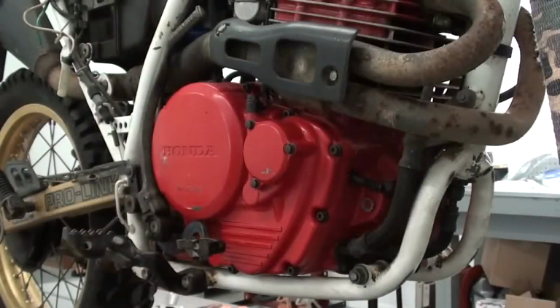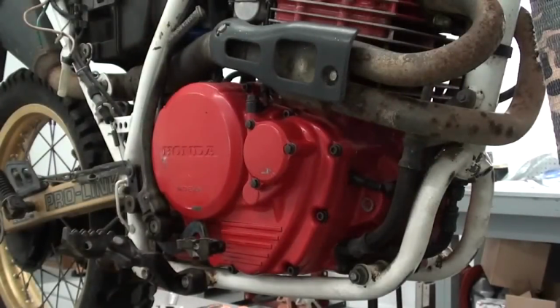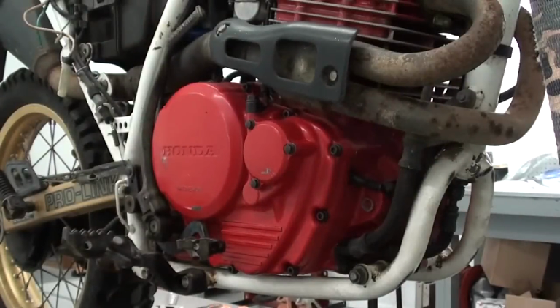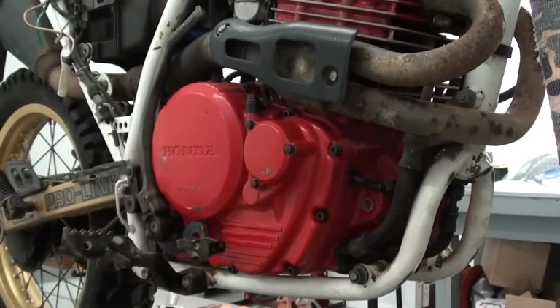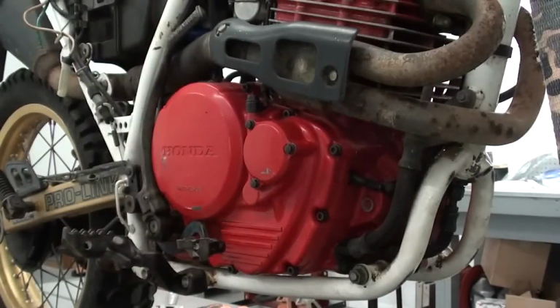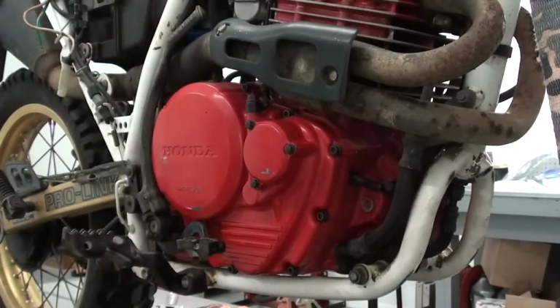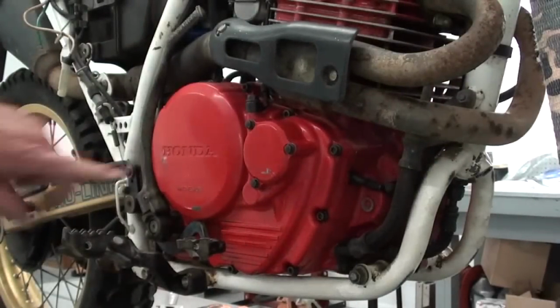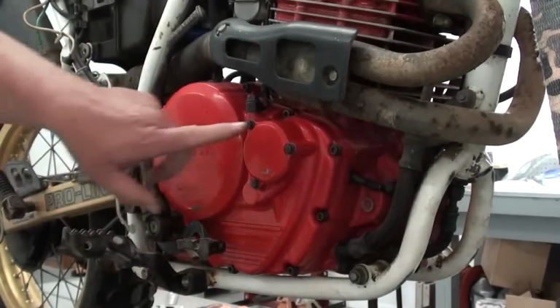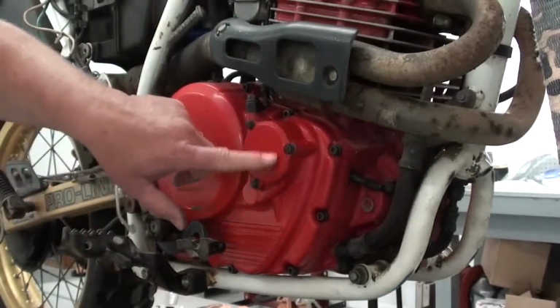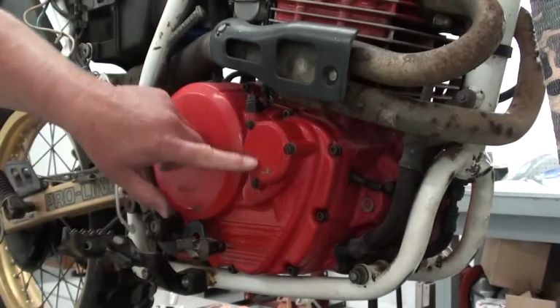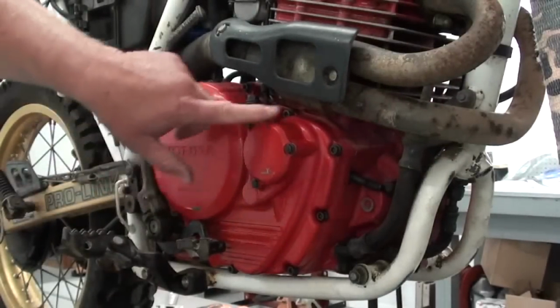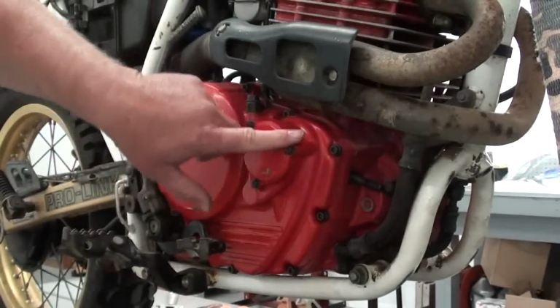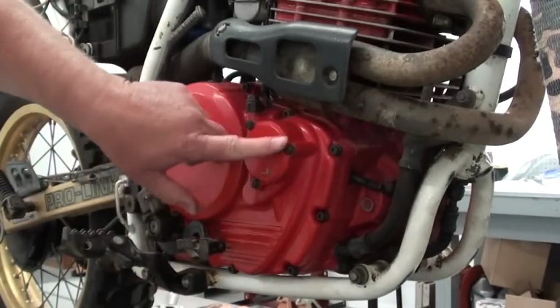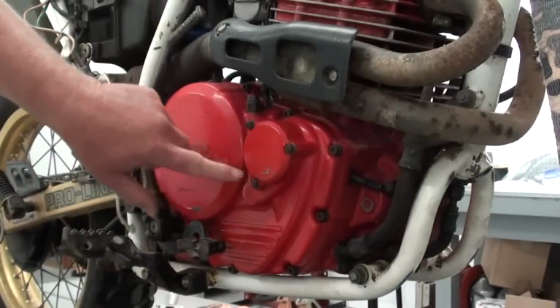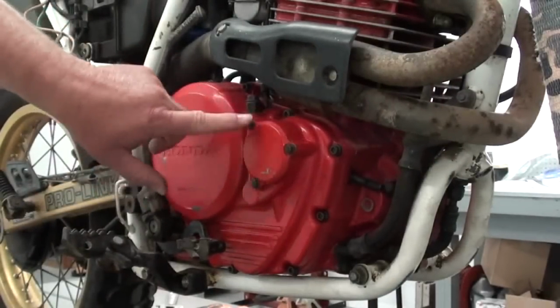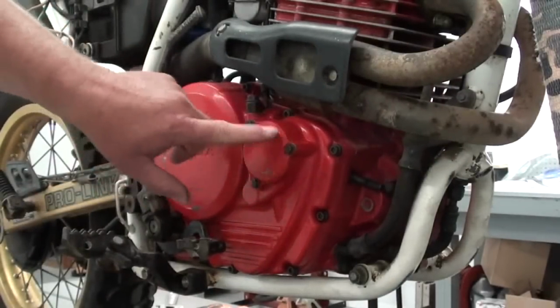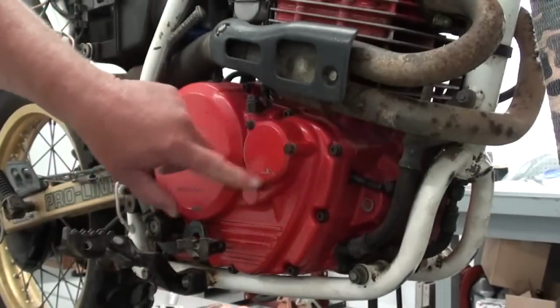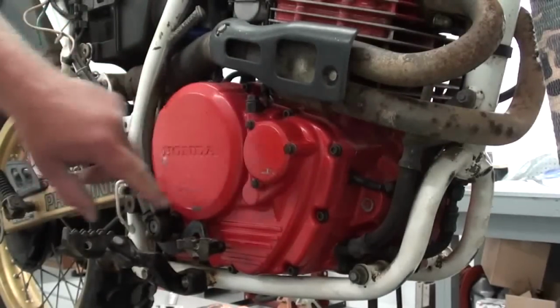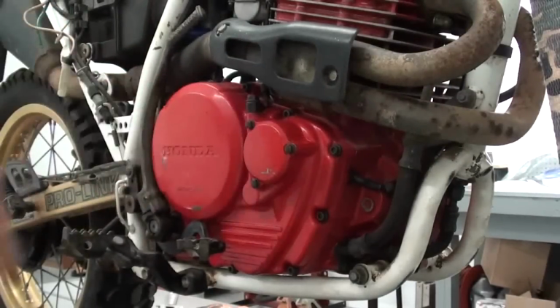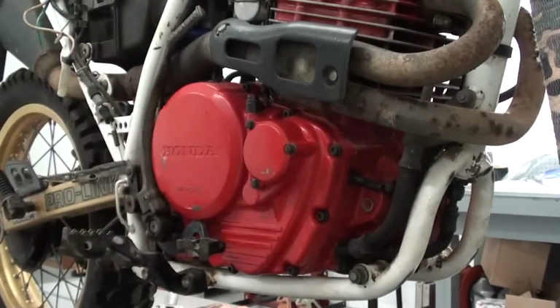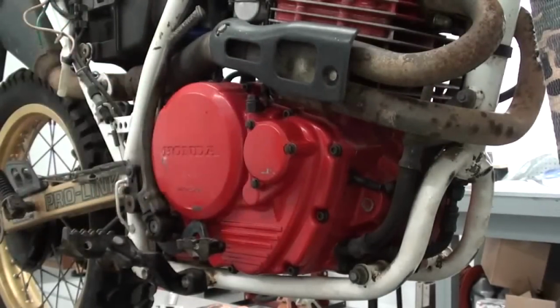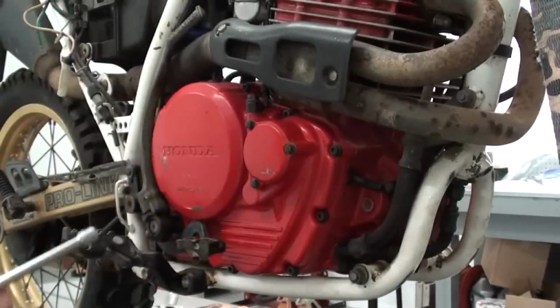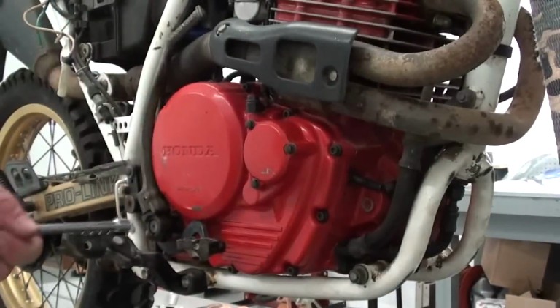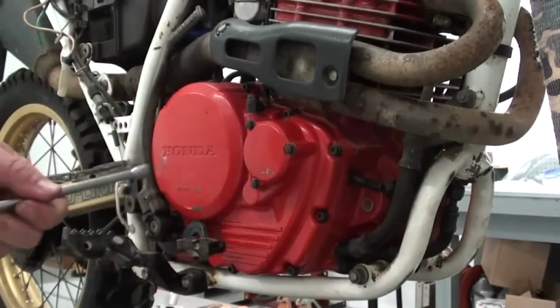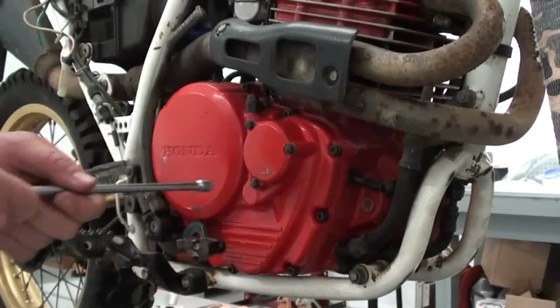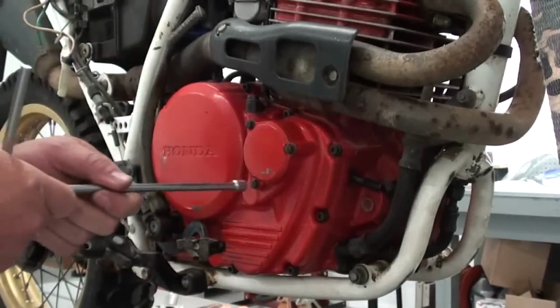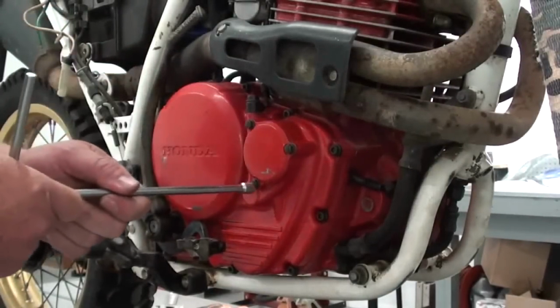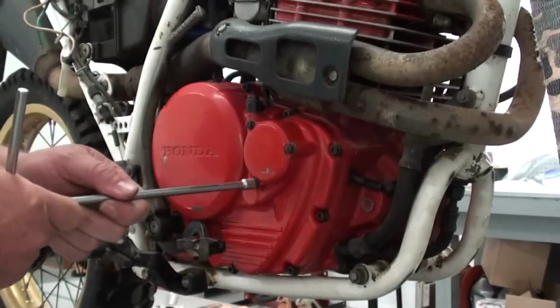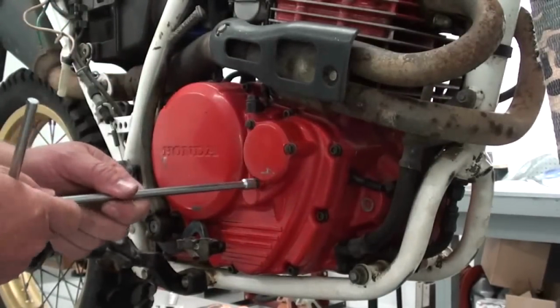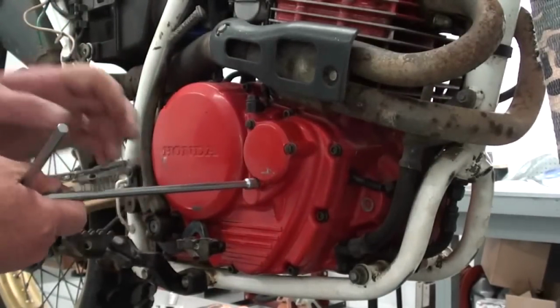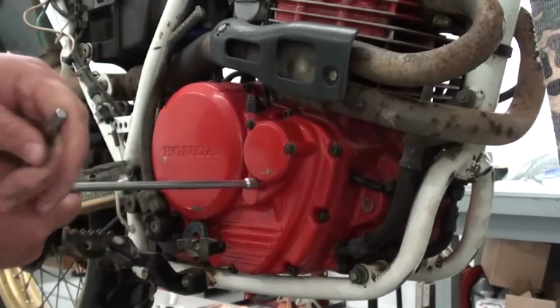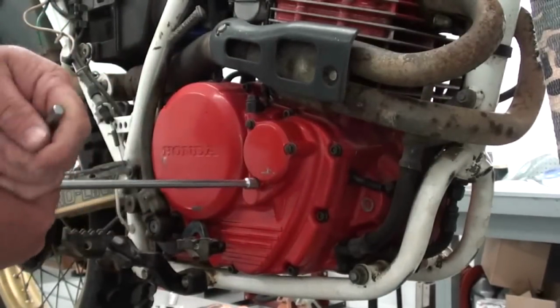The engine oil filter is located behind this little cover right here. So let's take these three bolts out and we'll get that filter changed.